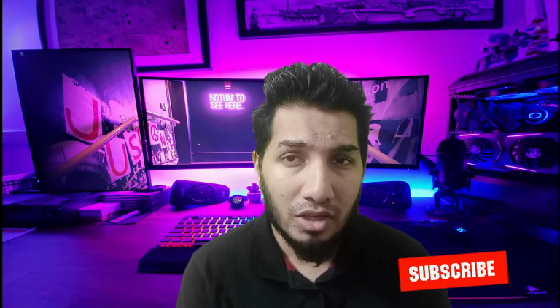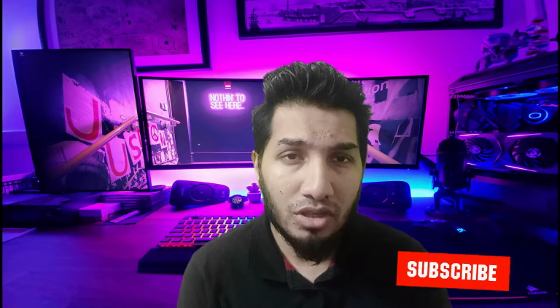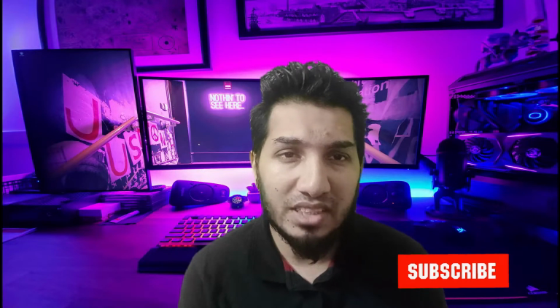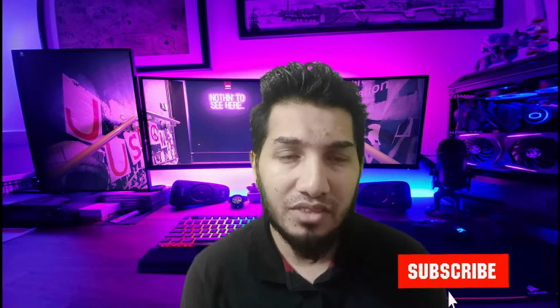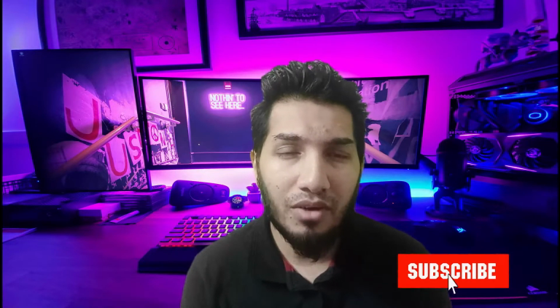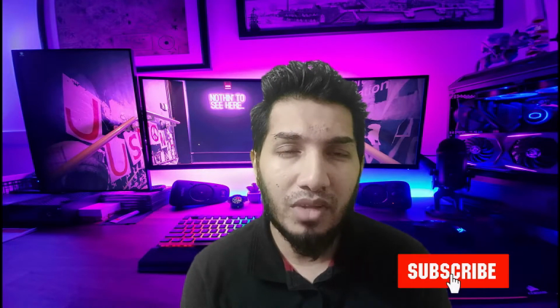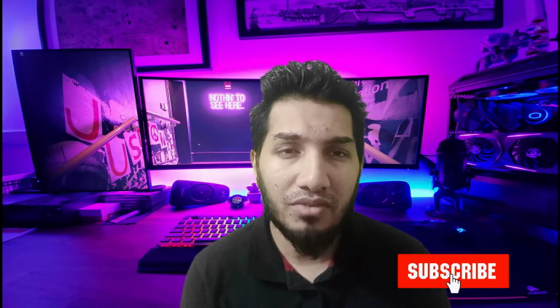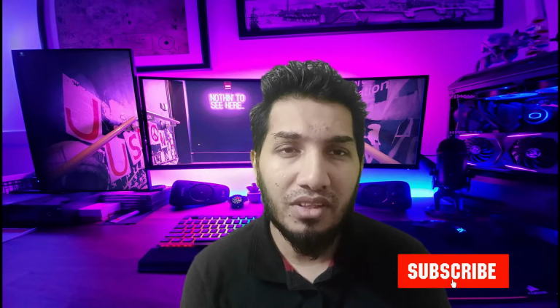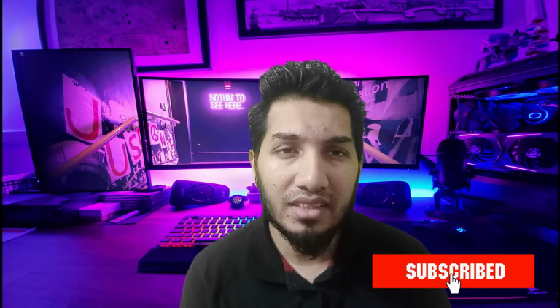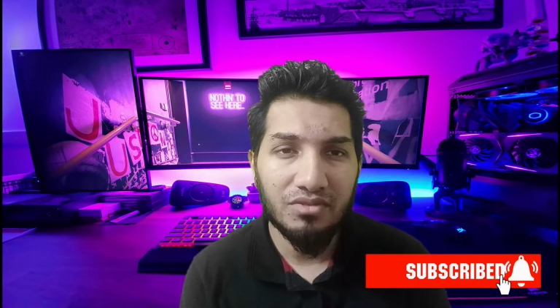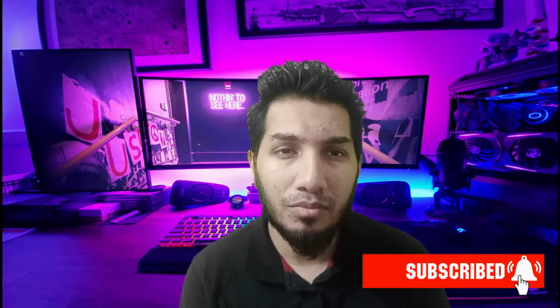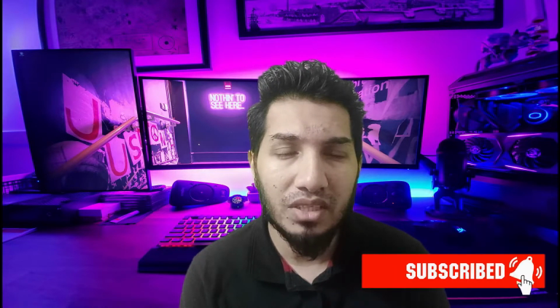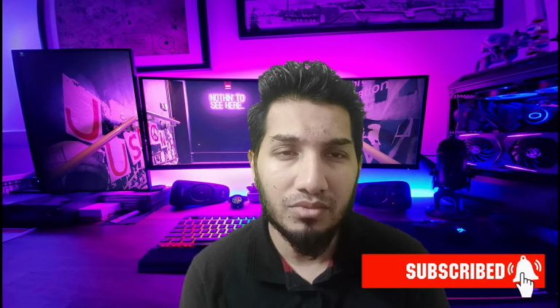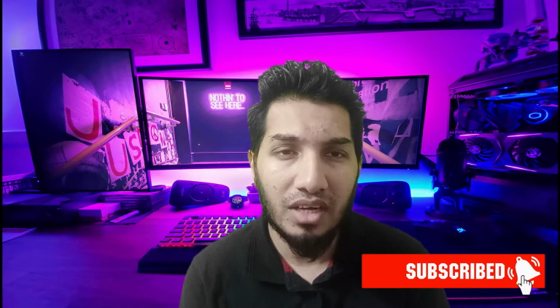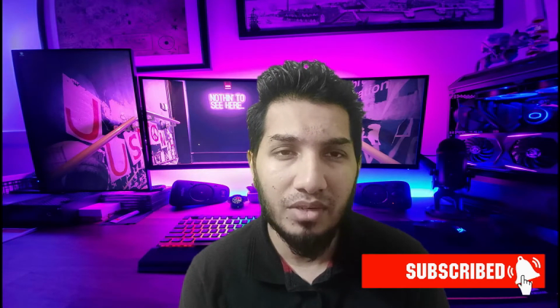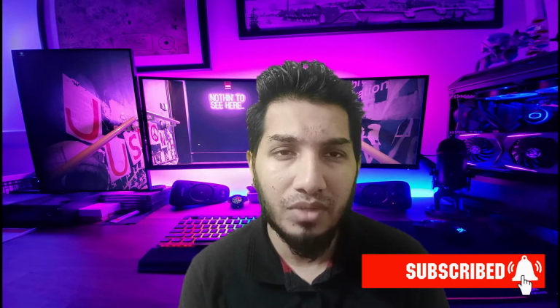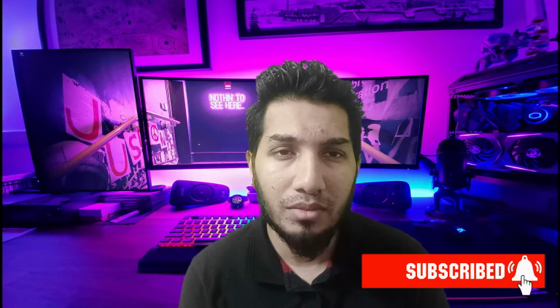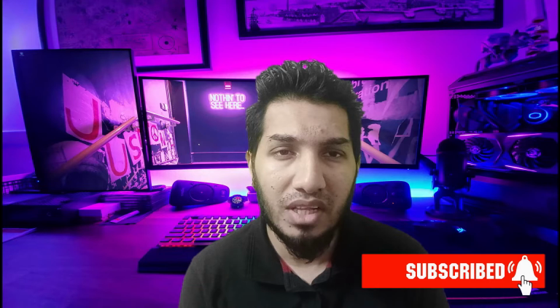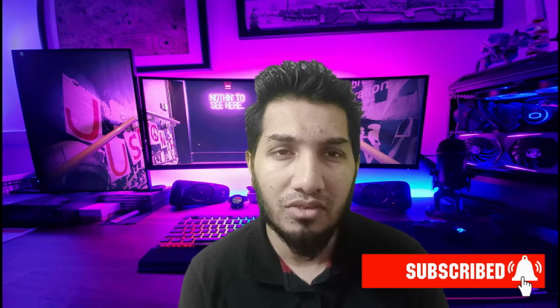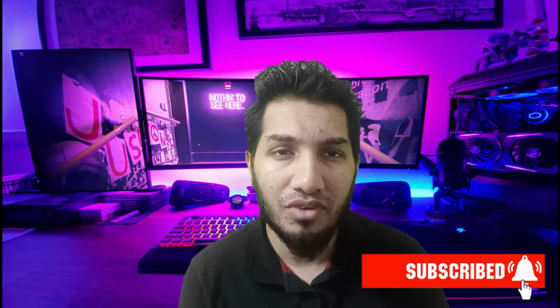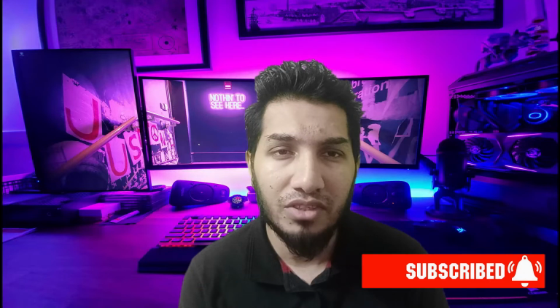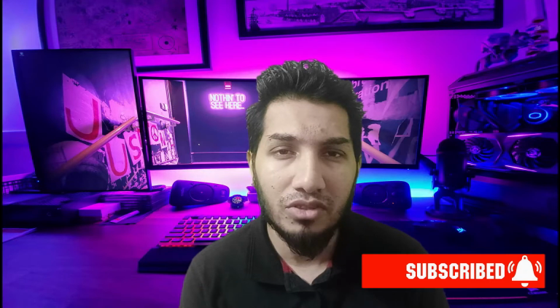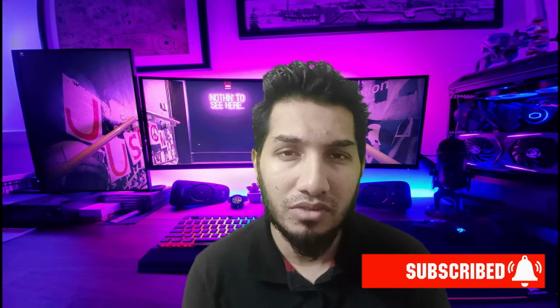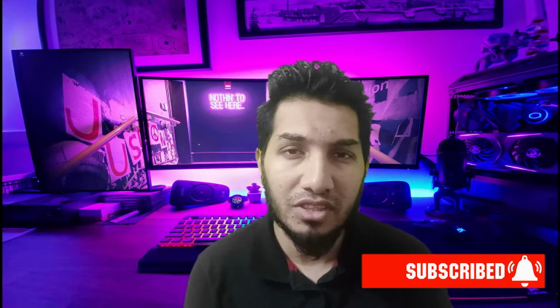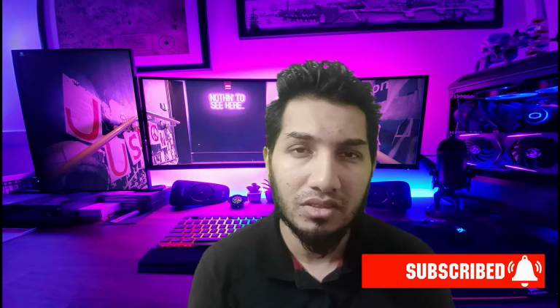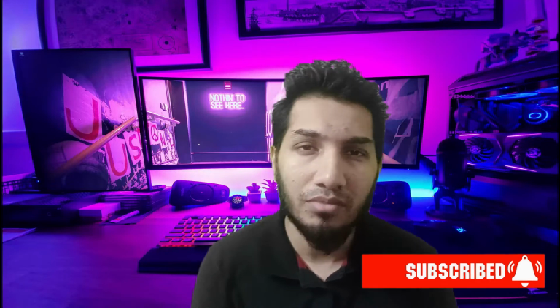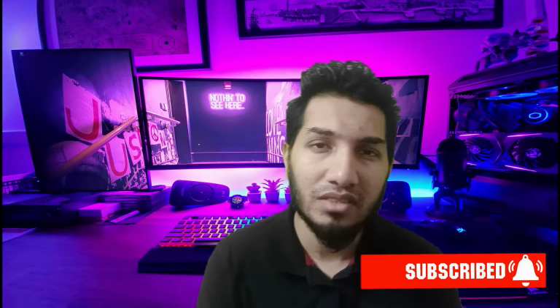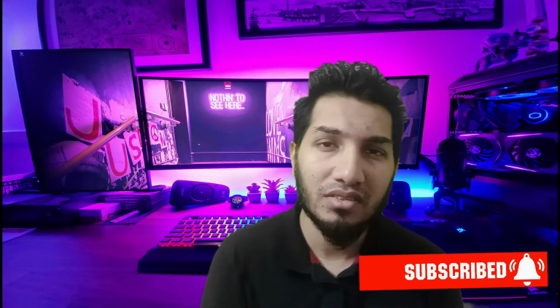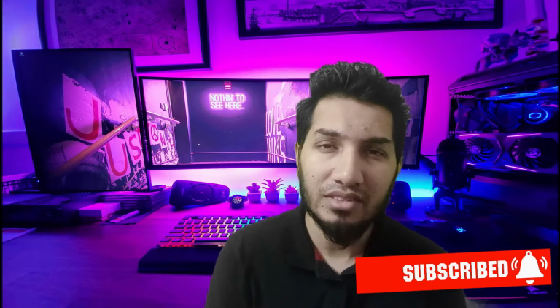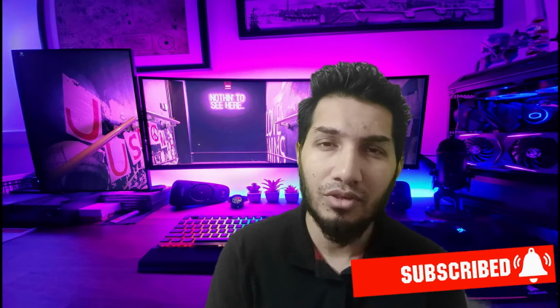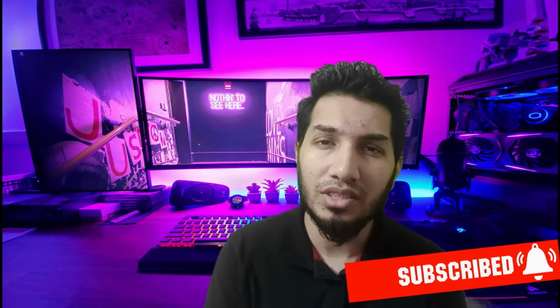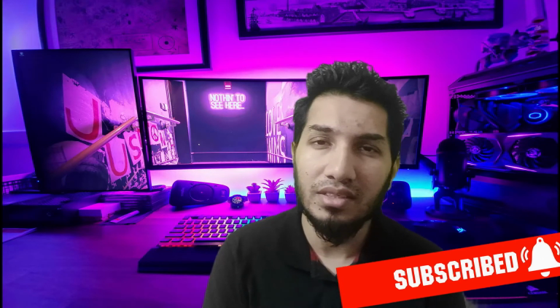That's it for now. If you like this video, please subscribe and press the bell icon for future notifications and updates. Thanks for watching.